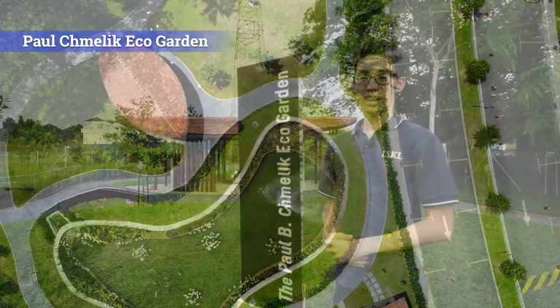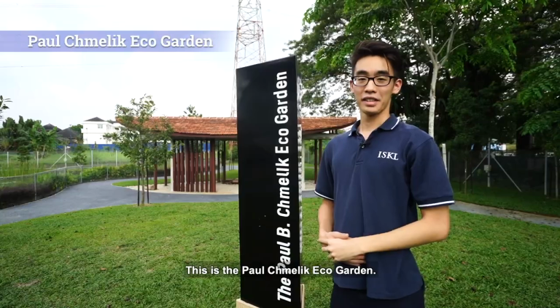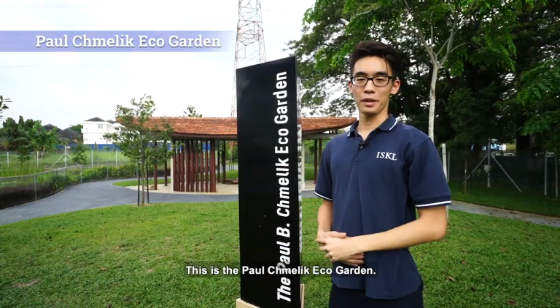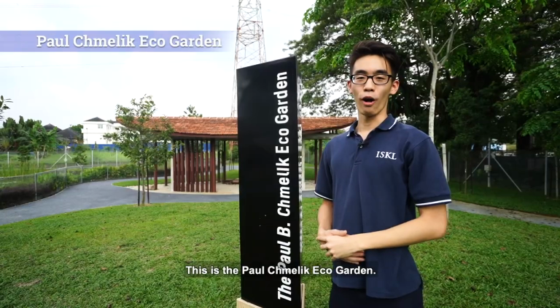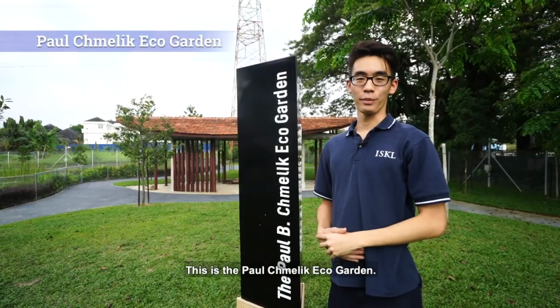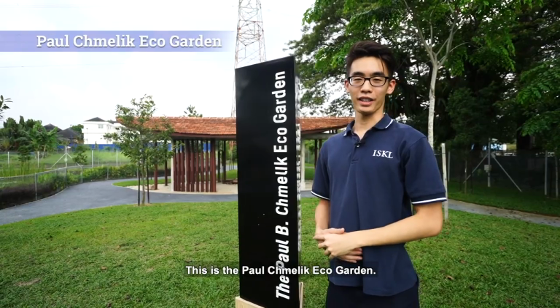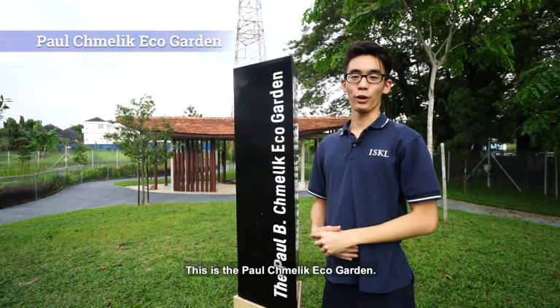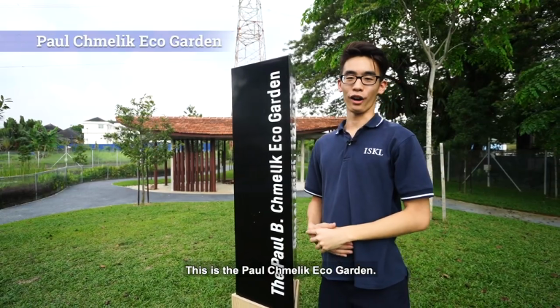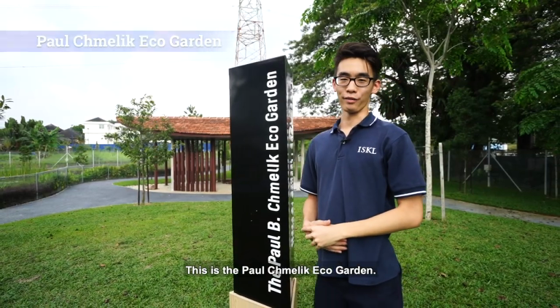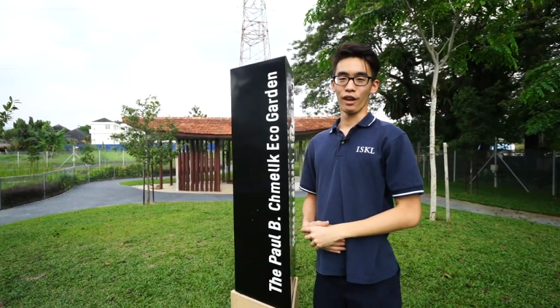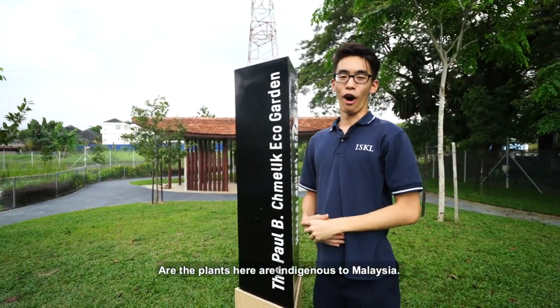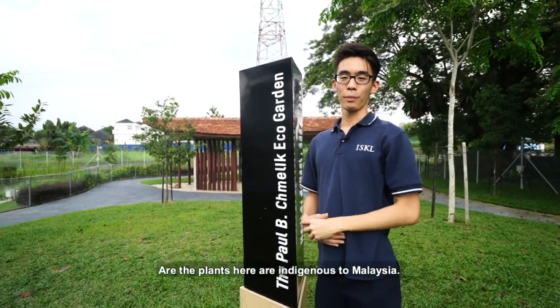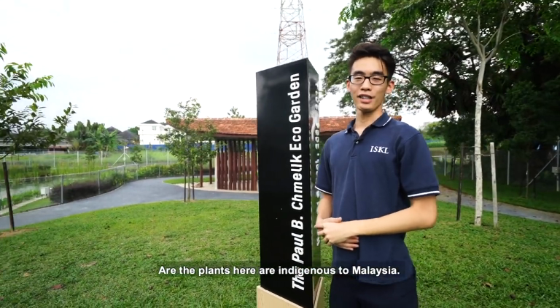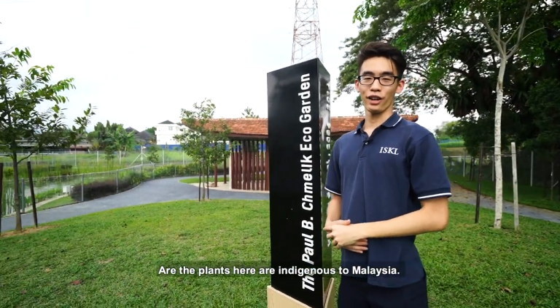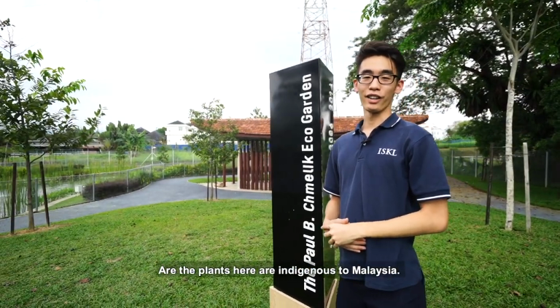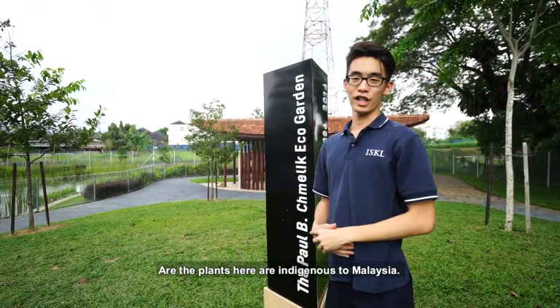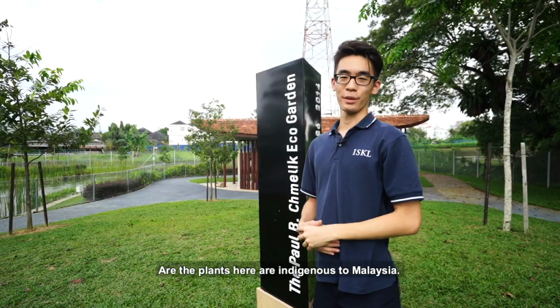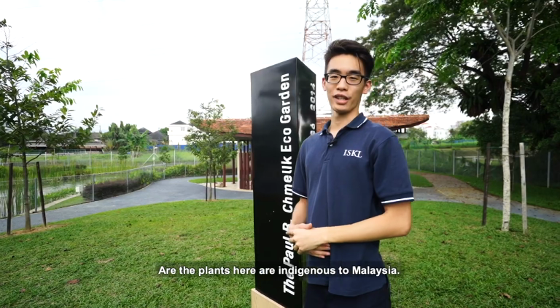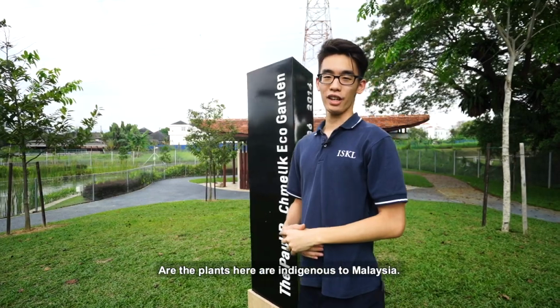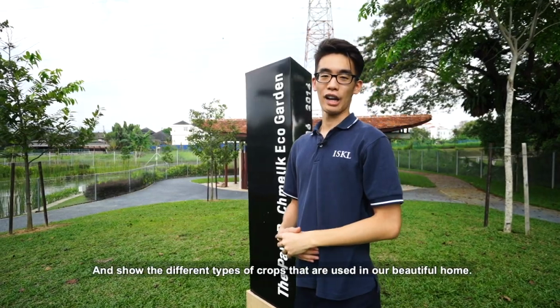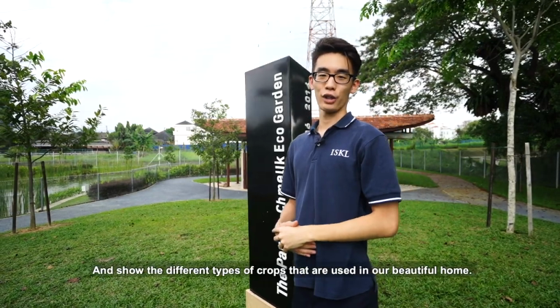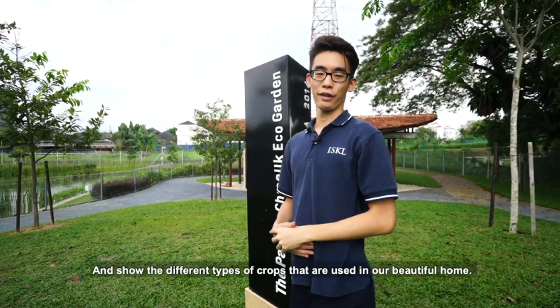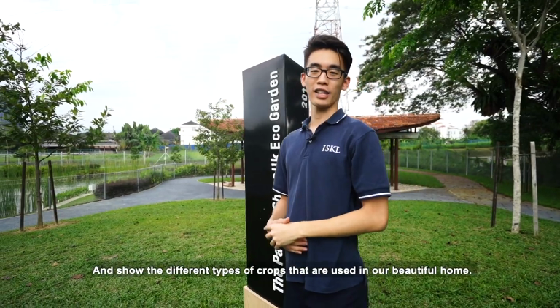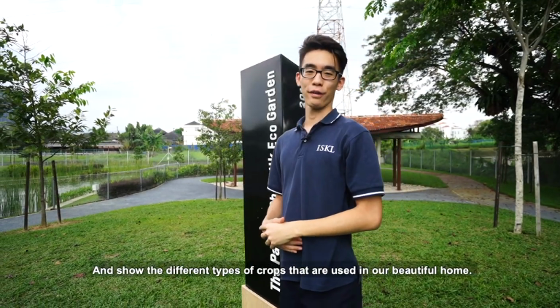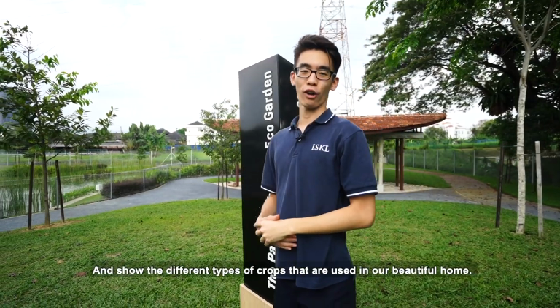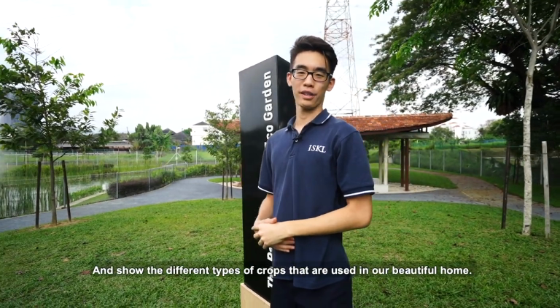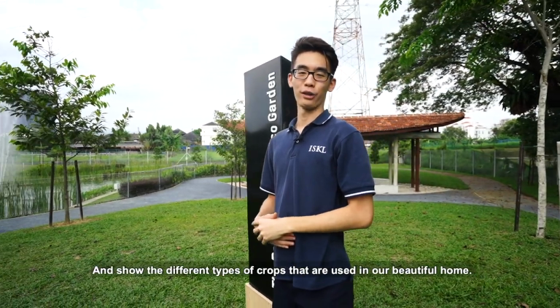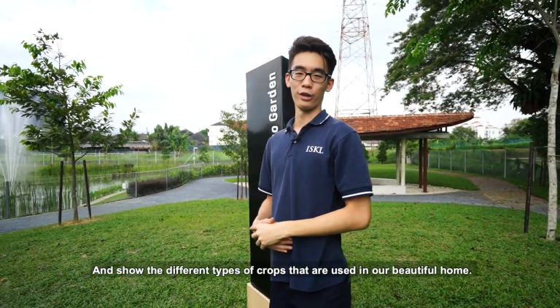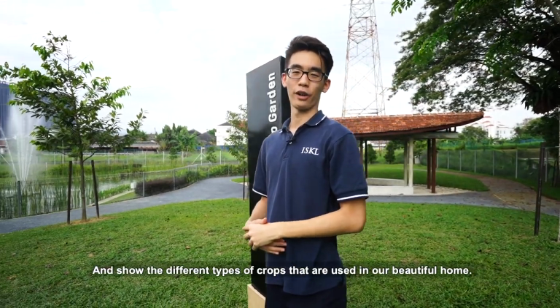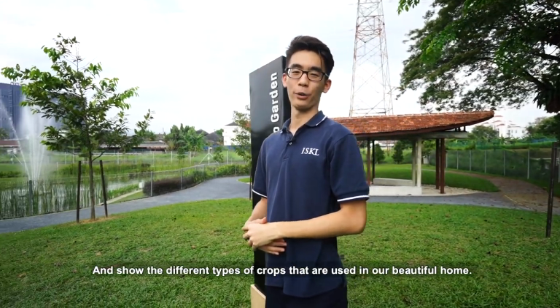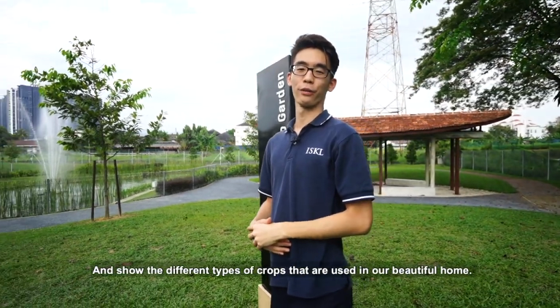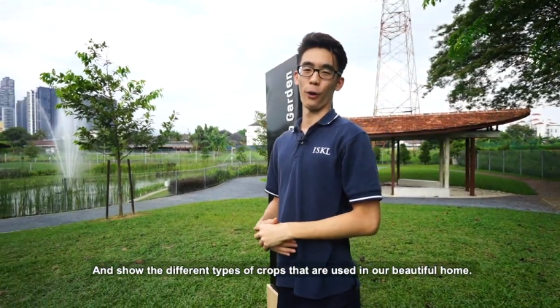This is the Paul Kamilik Eco Garden. All the plants here are indigenous to Malaysia and show the different types of crops that are used in our beautiful home.